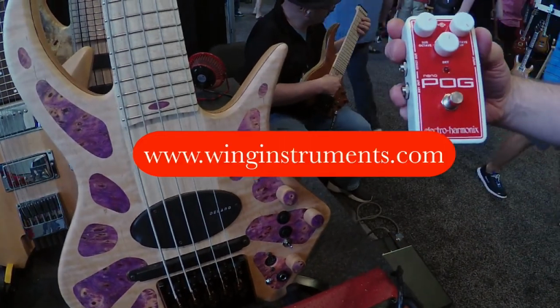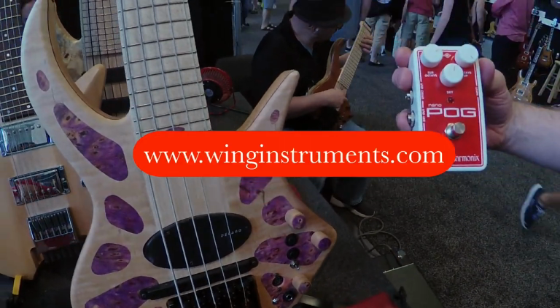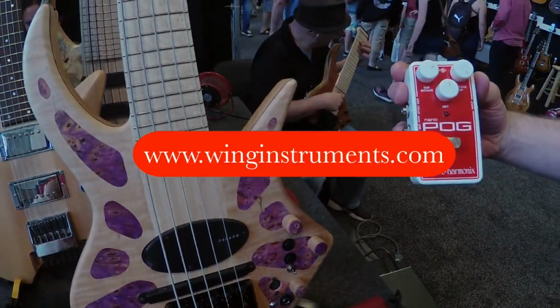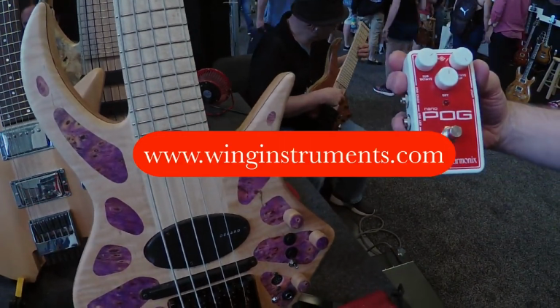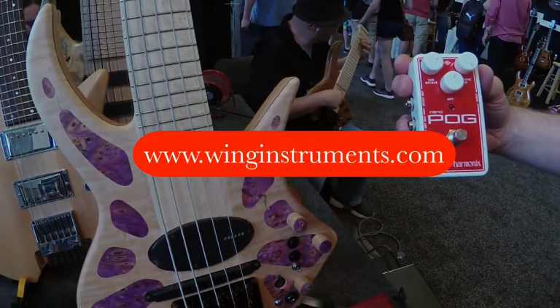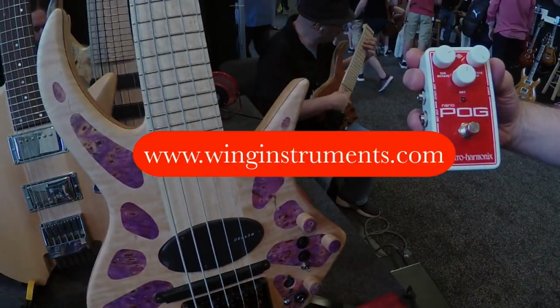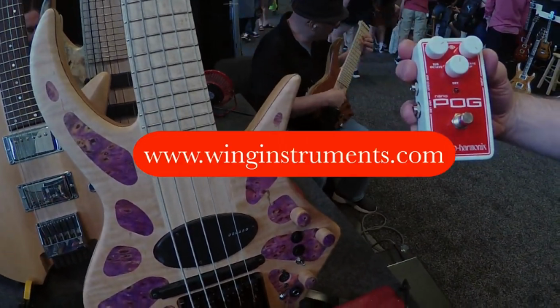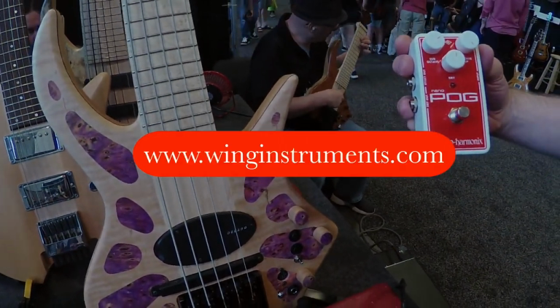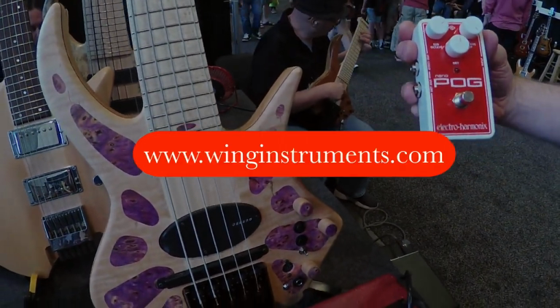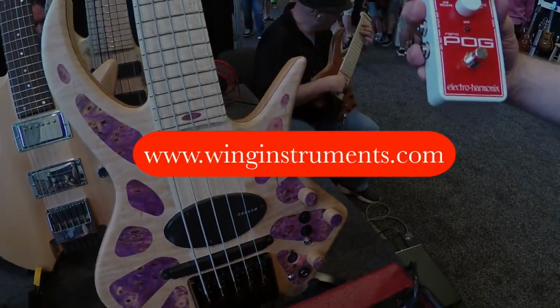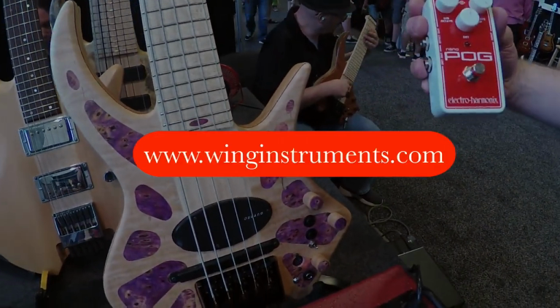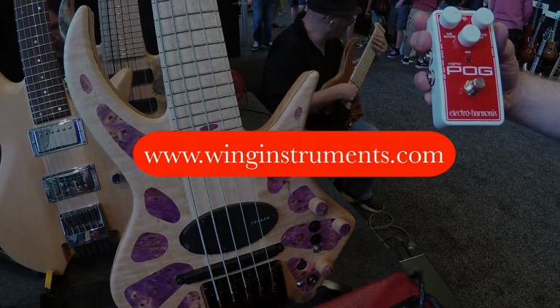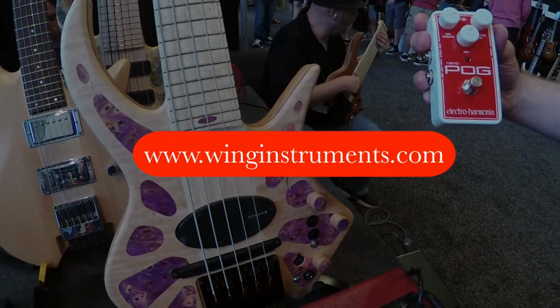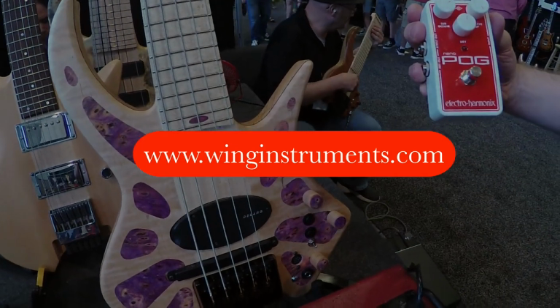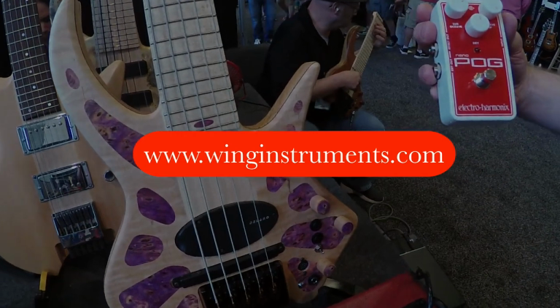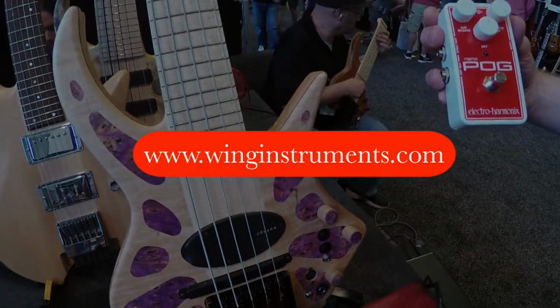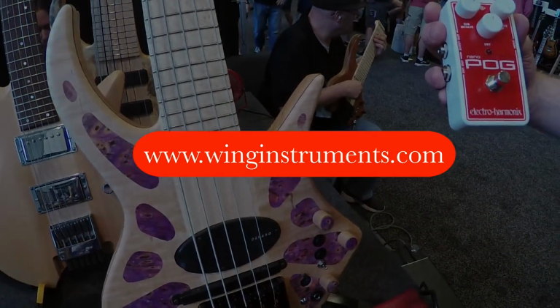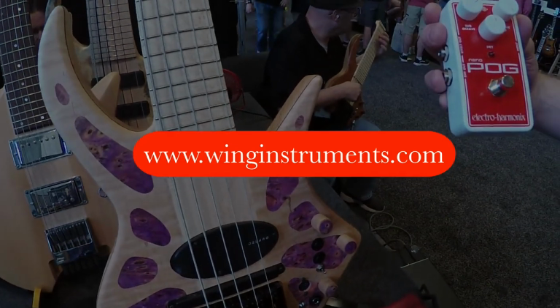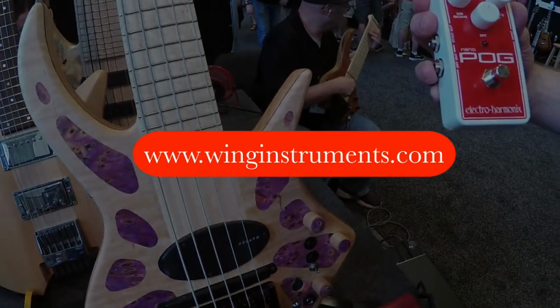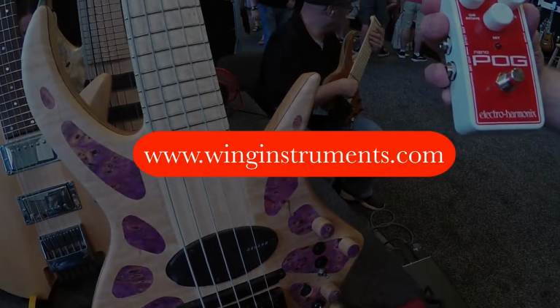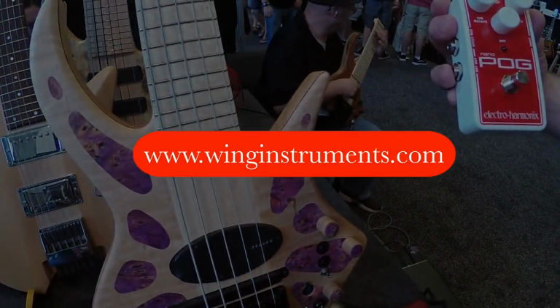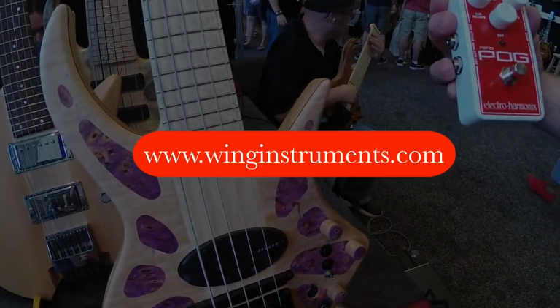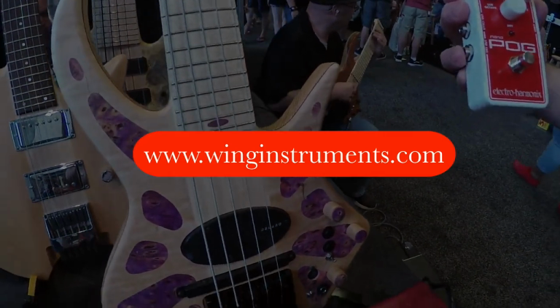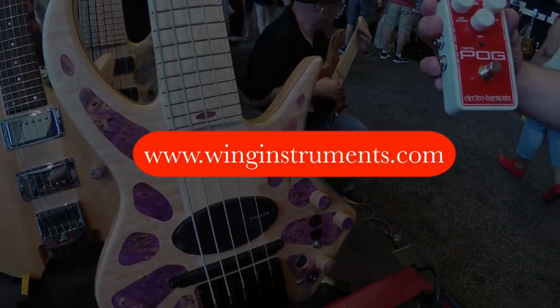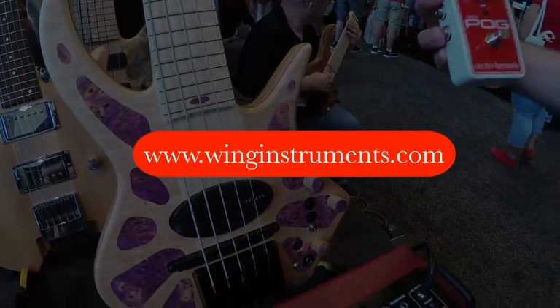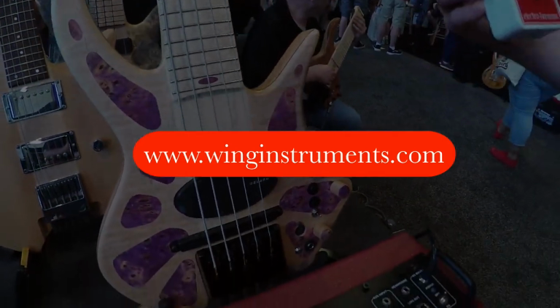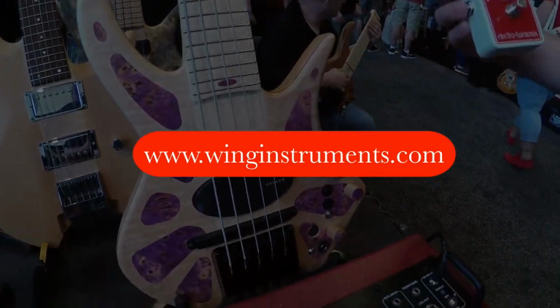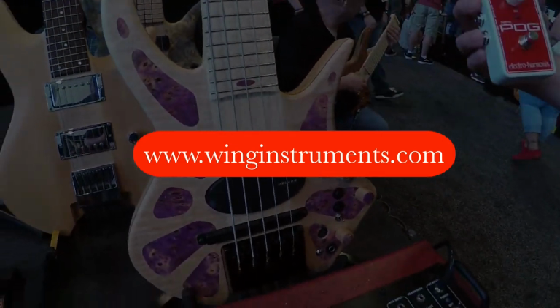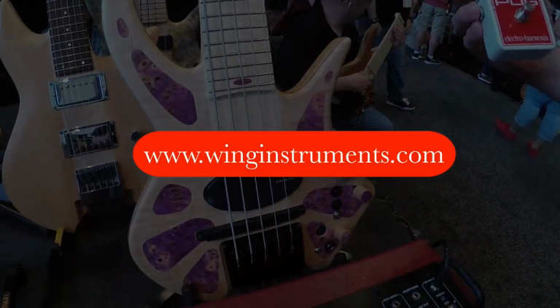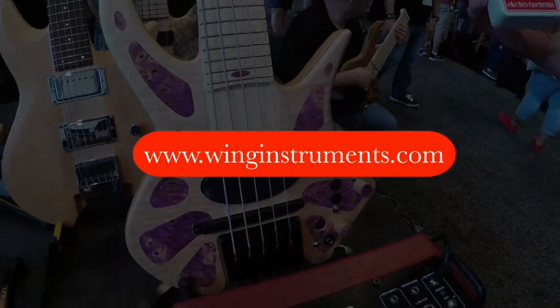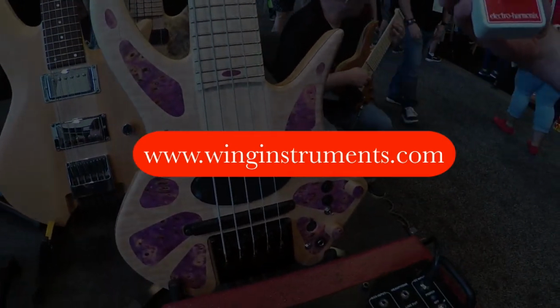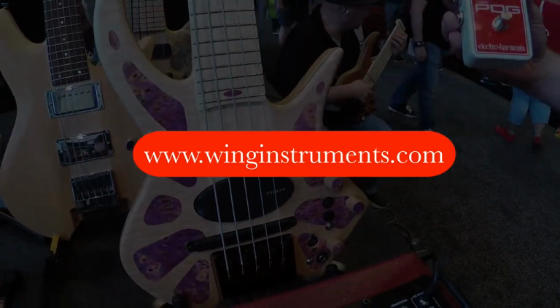I've had the Pog 2 in the past, but these work just as well. I've tested almost all of them.